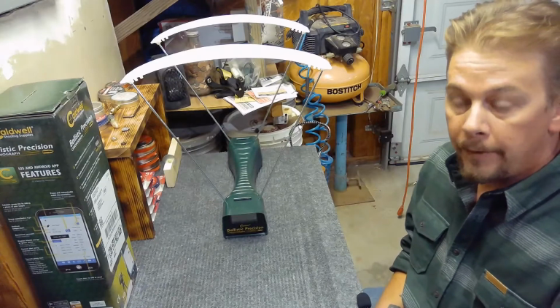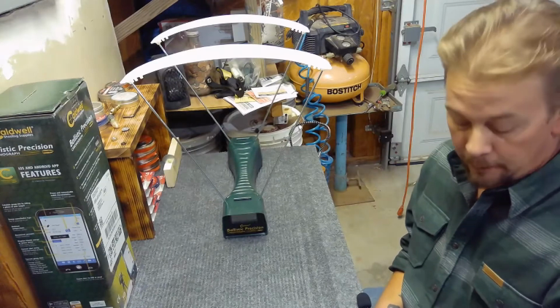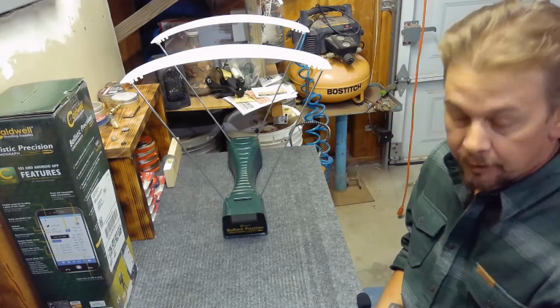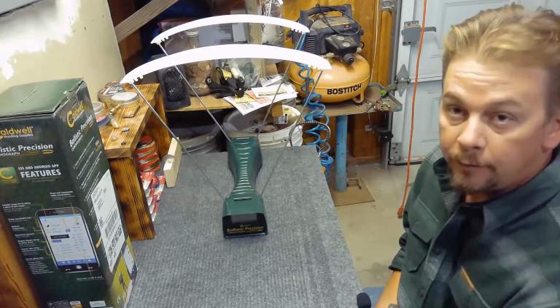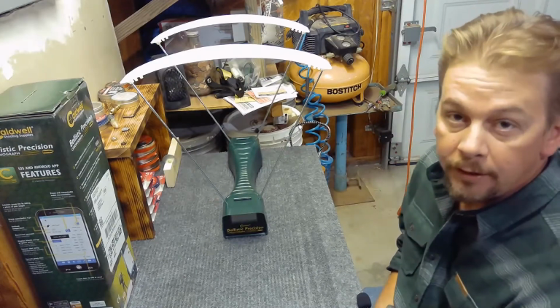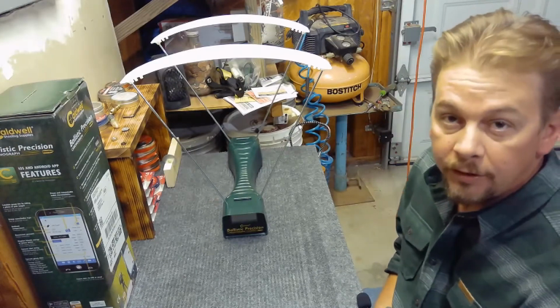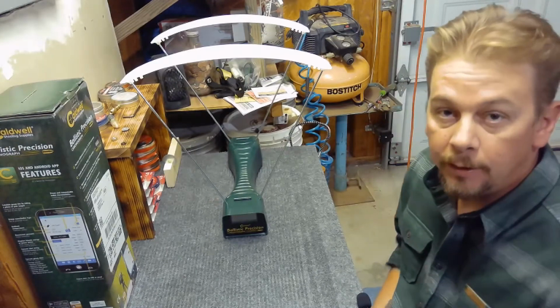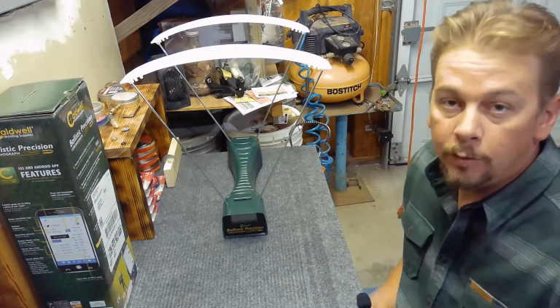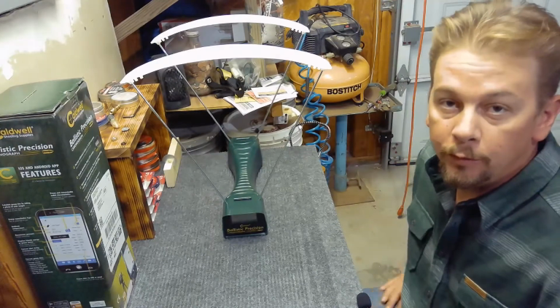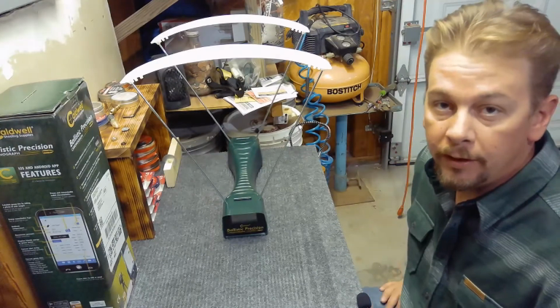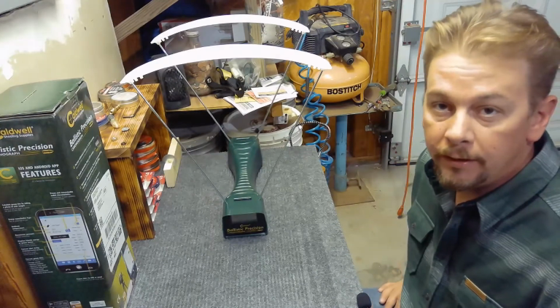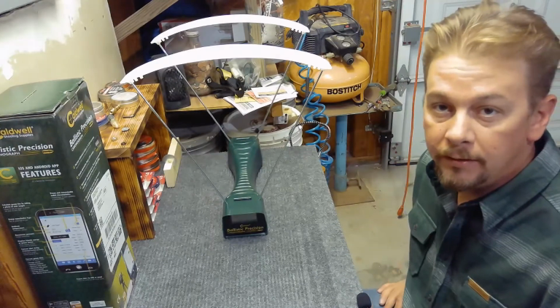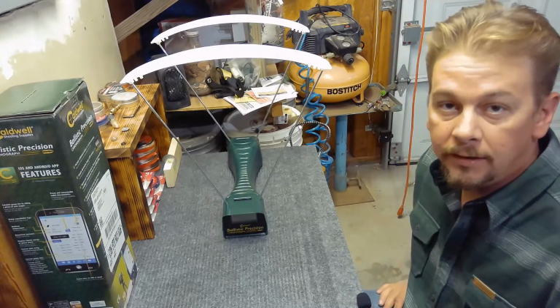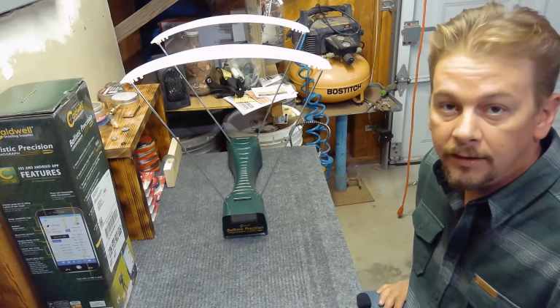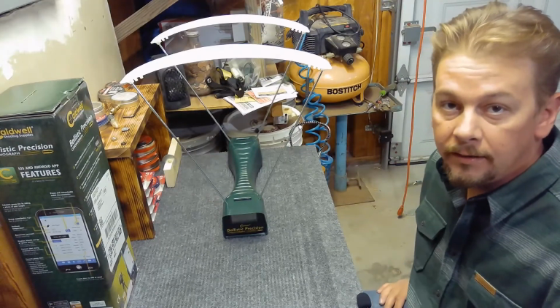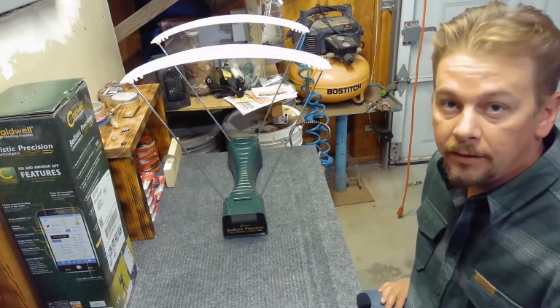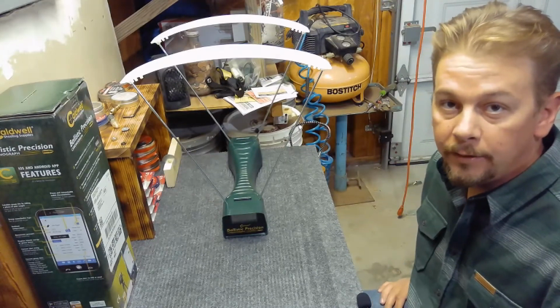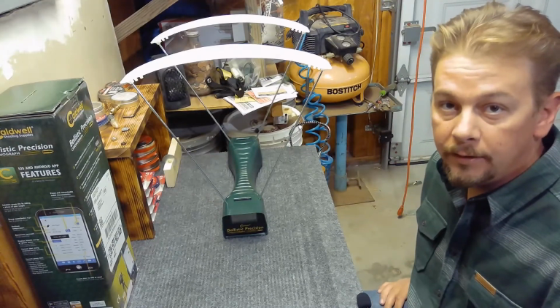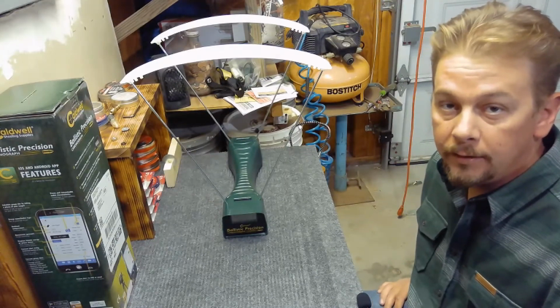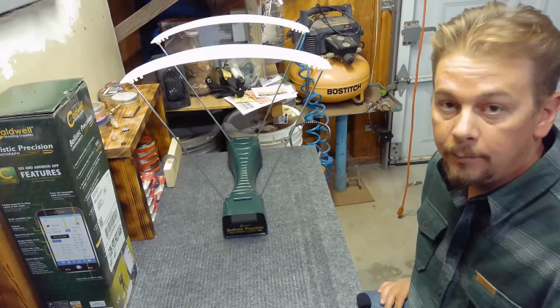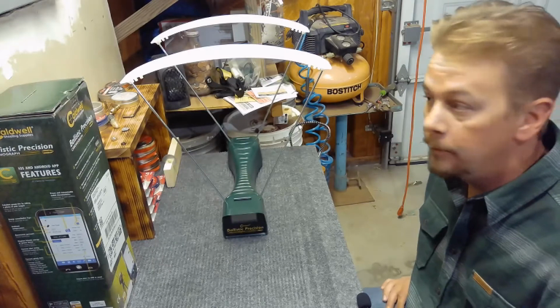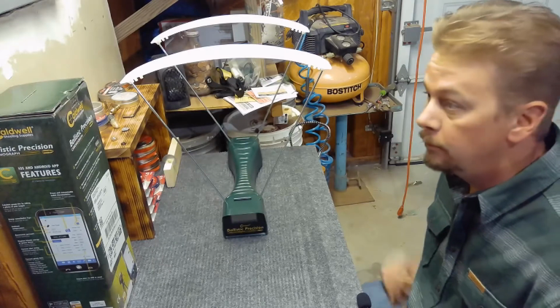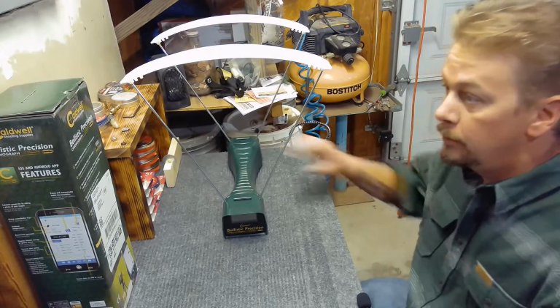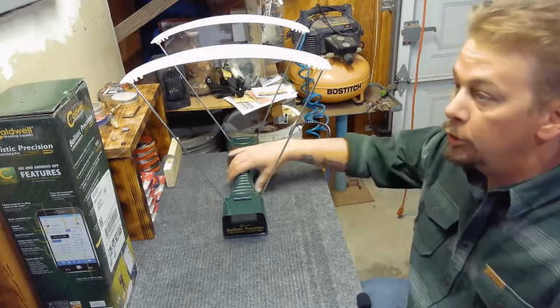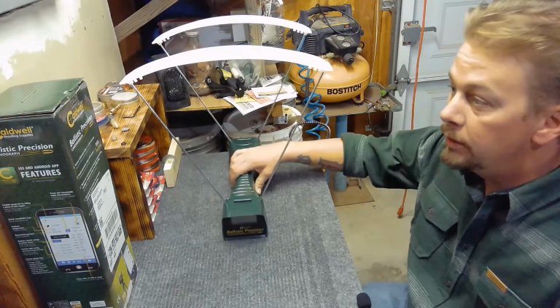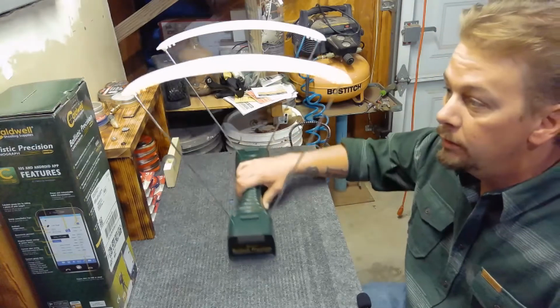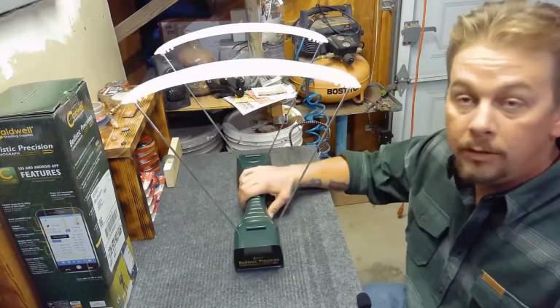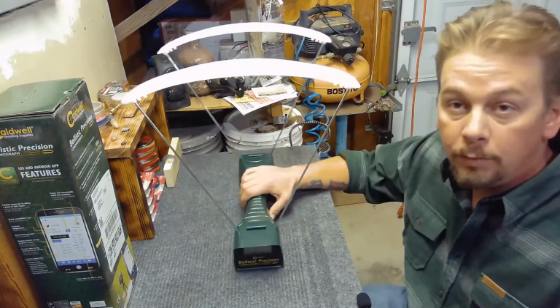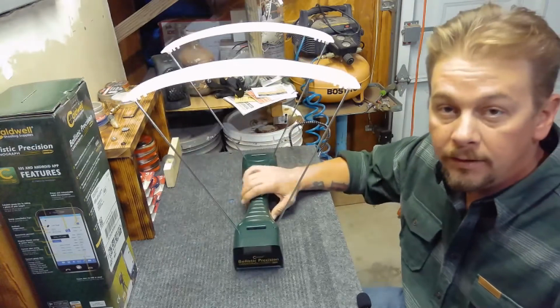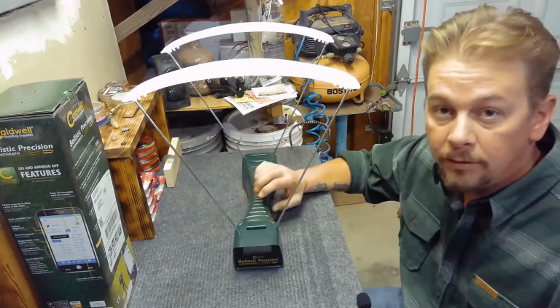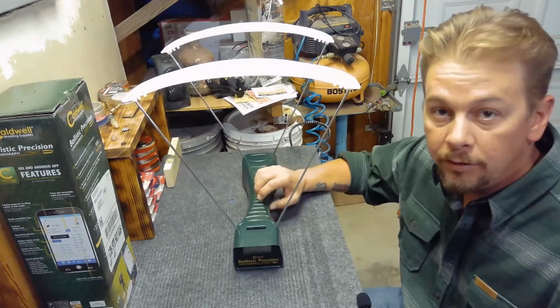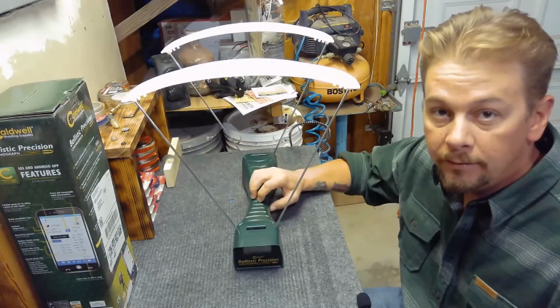Hey, what's up everybody? It's Jeremiah with Bullfrog Airguns here today to talk about the Caldwell ballistic chronograph.